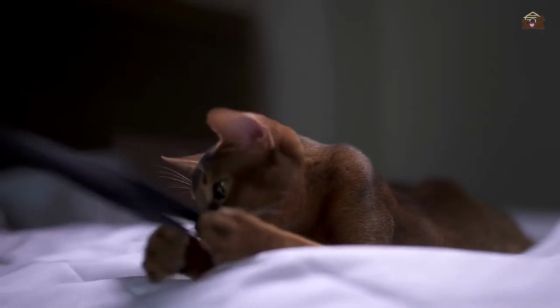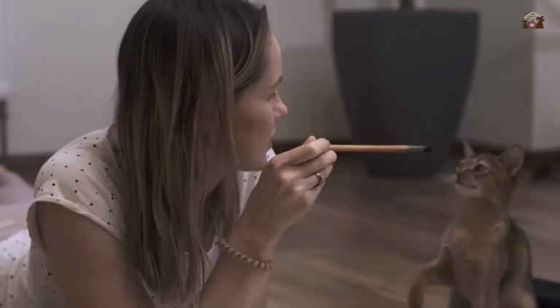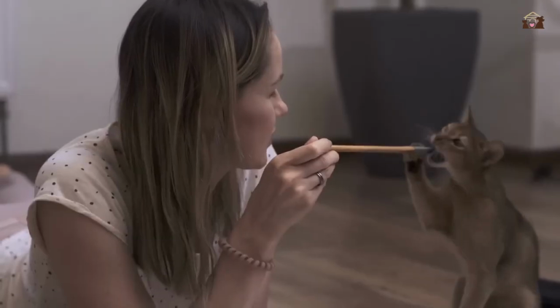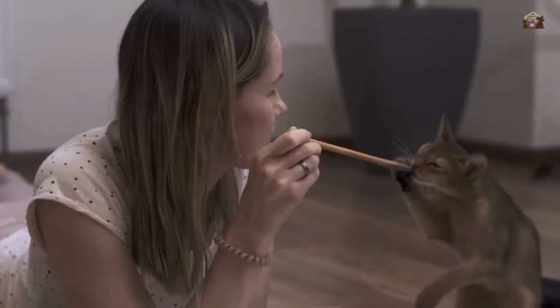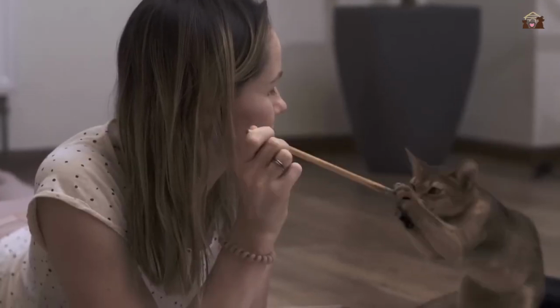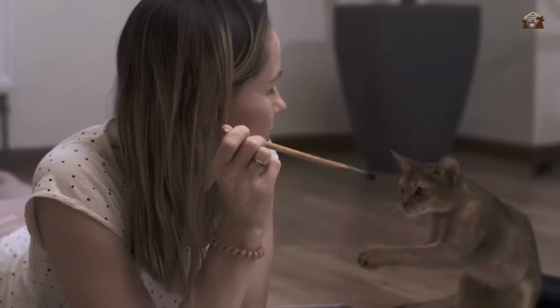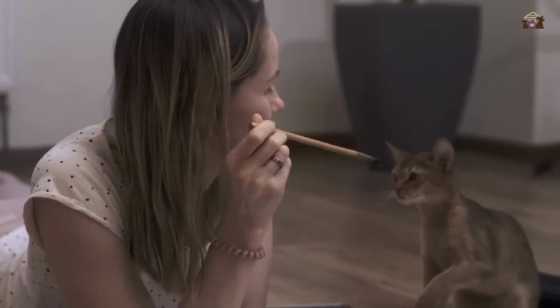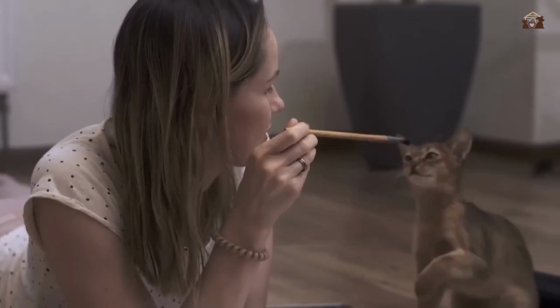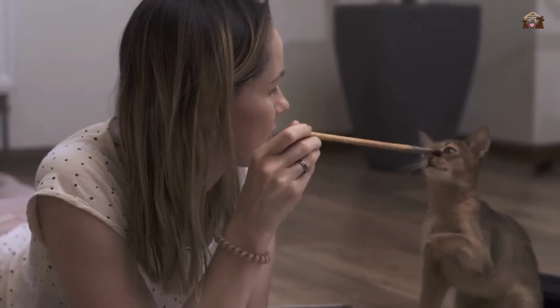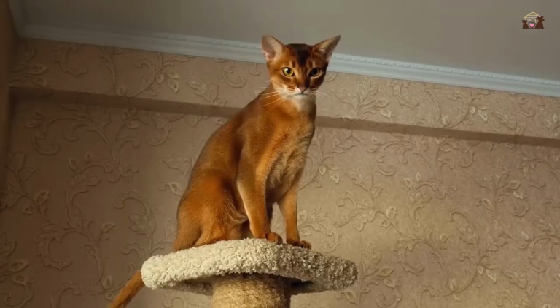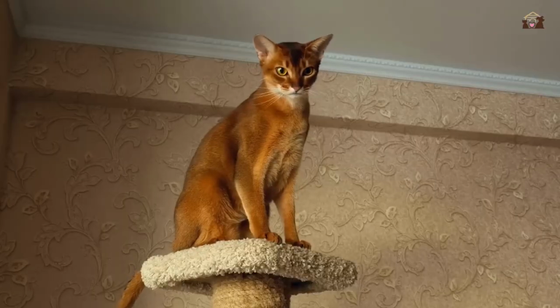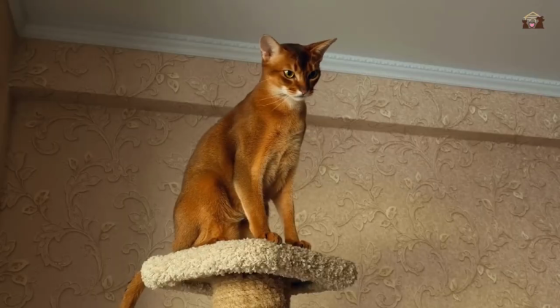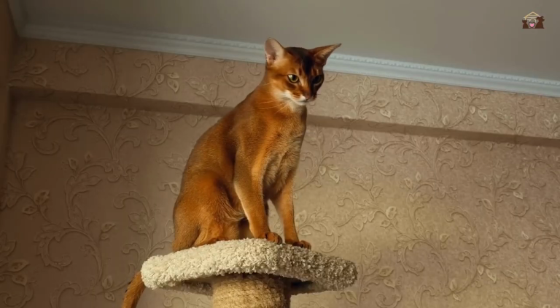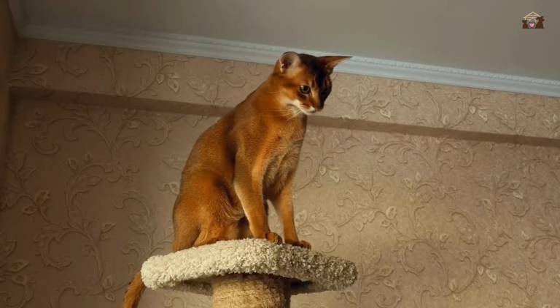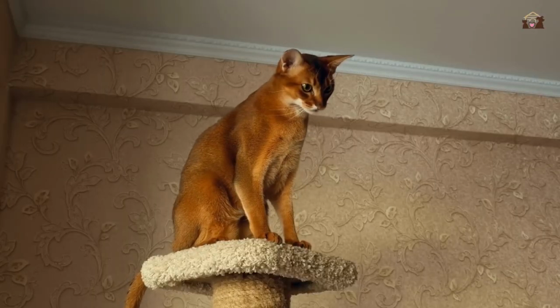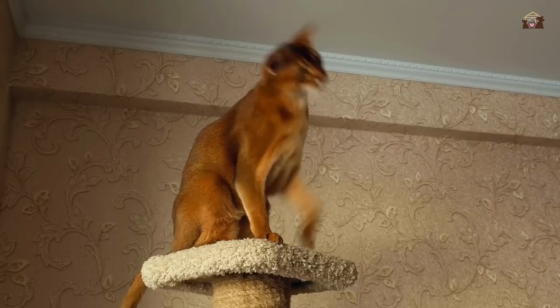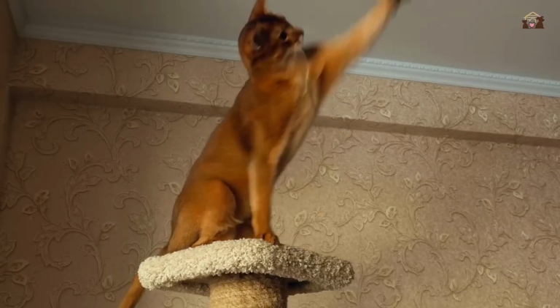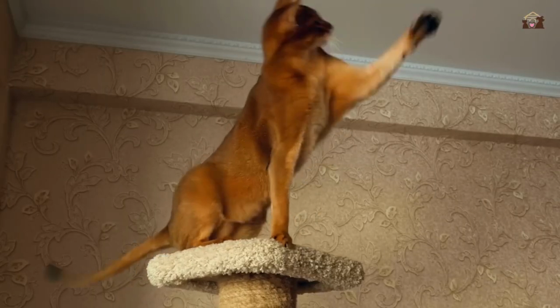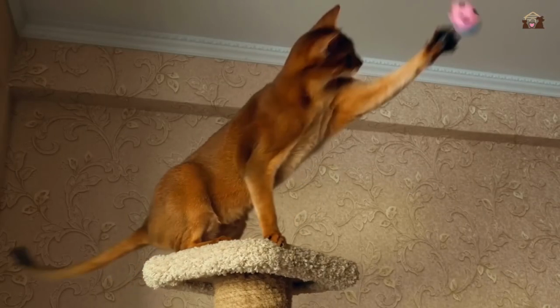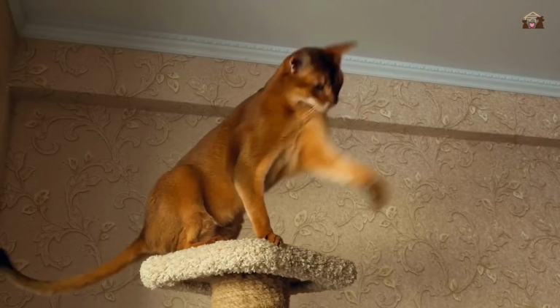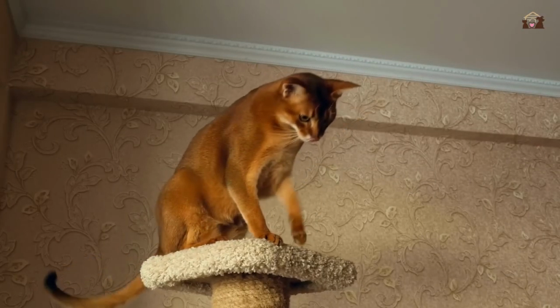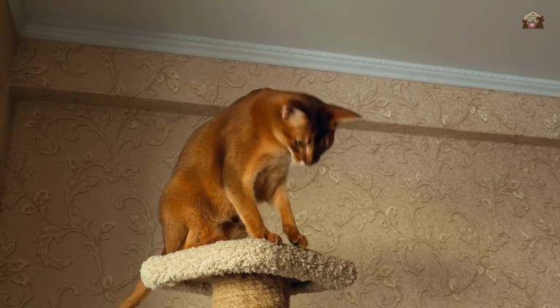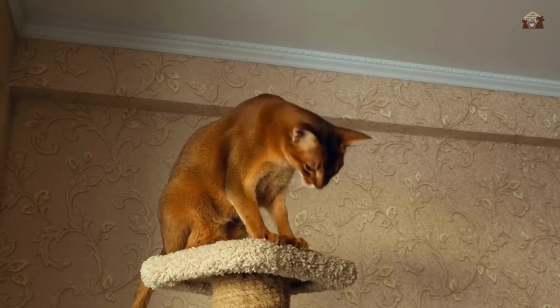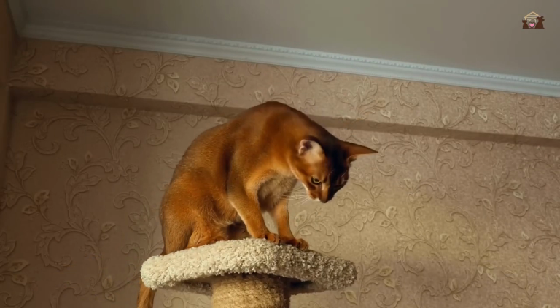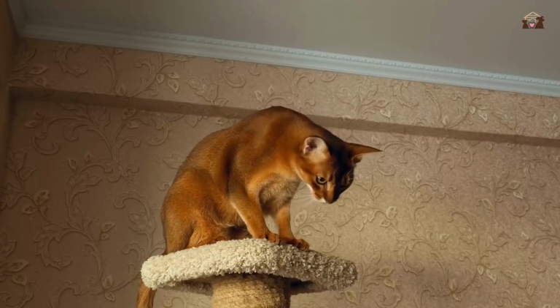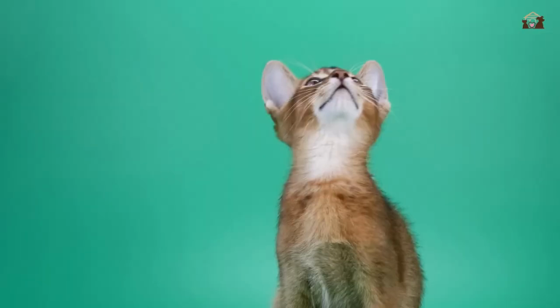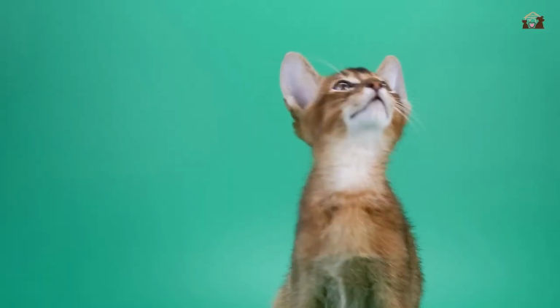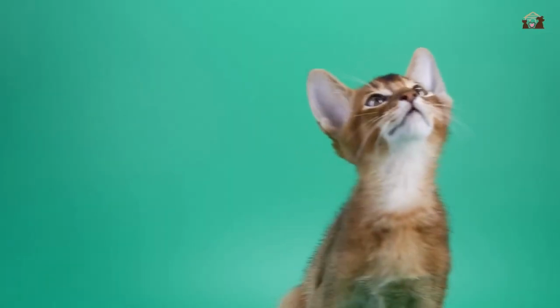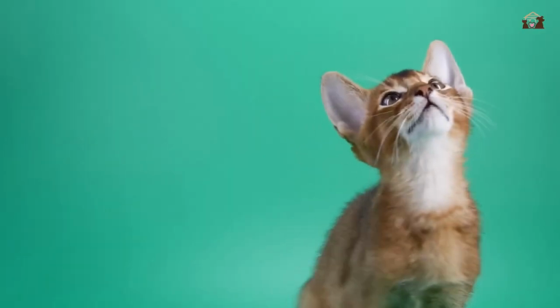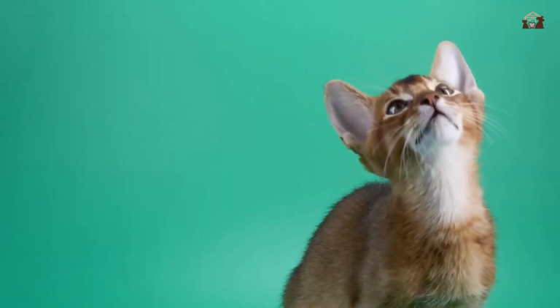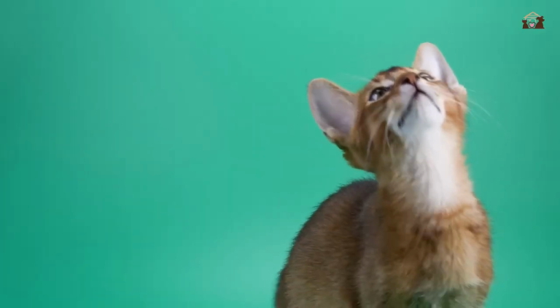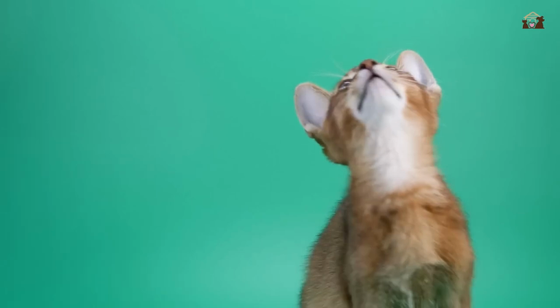To keep an Abyssinian happy, it's essential to provide plenty of opportunities for play and exercise, ensuring they remain mentally and physically stimulated.